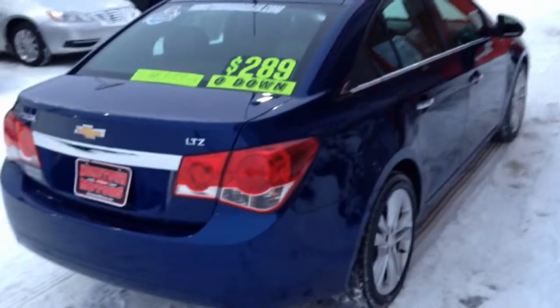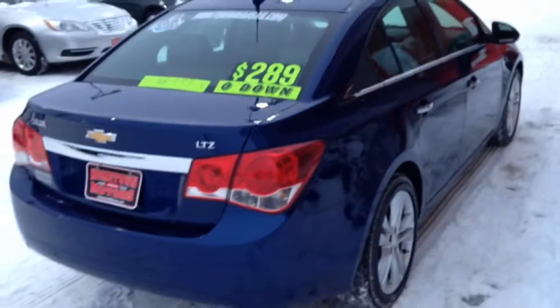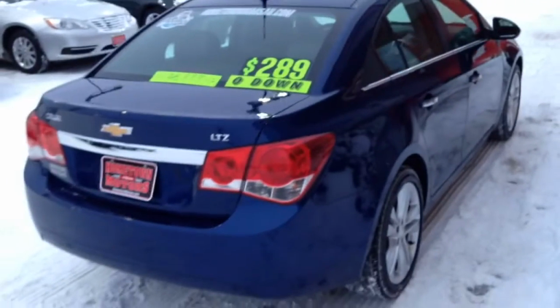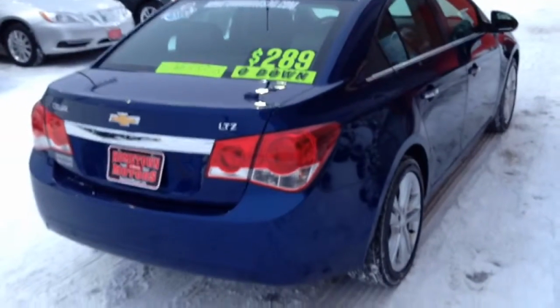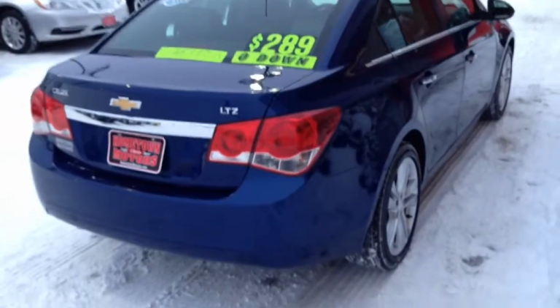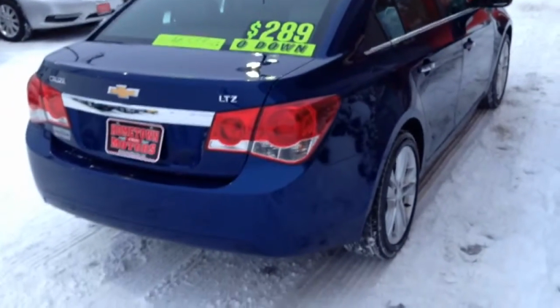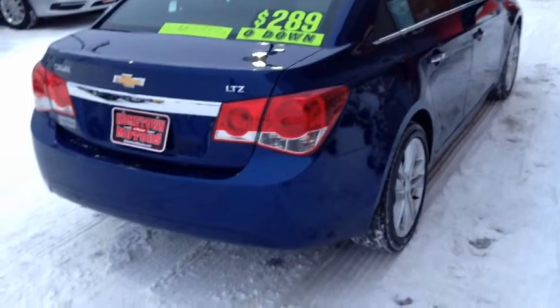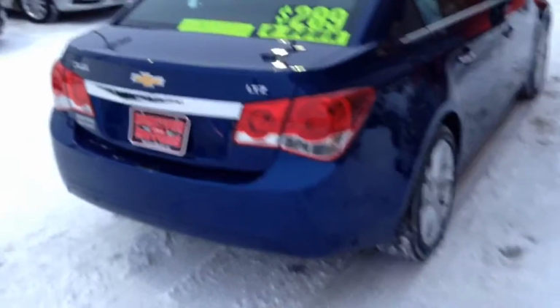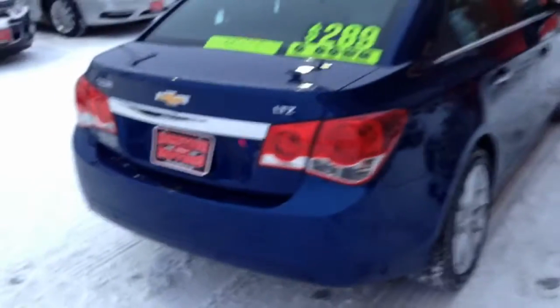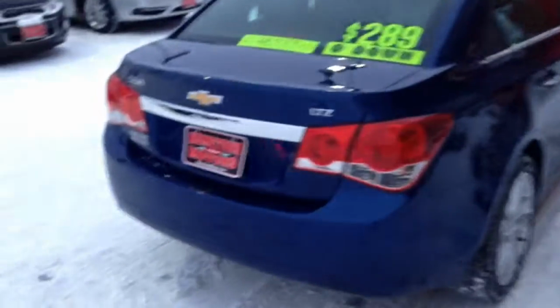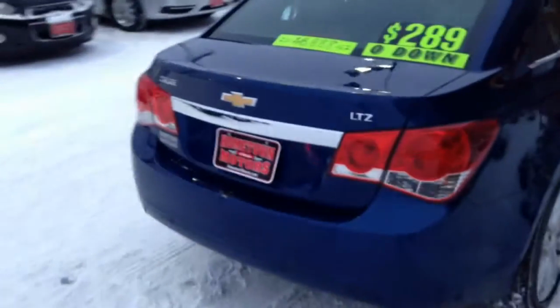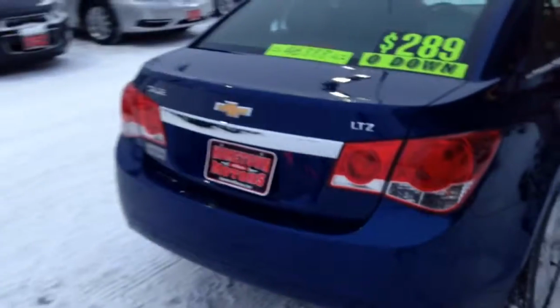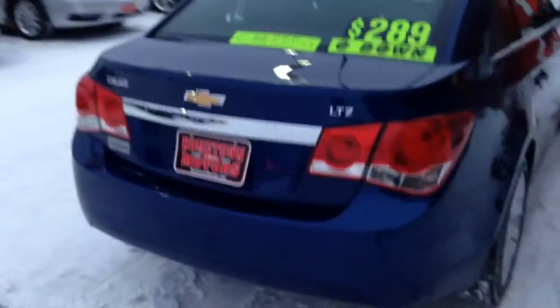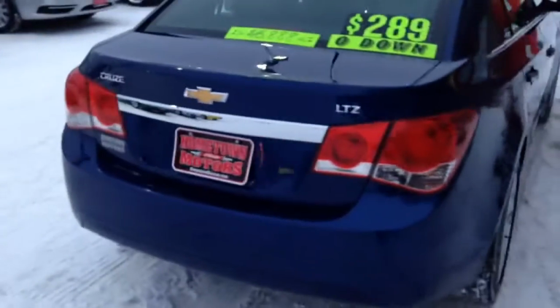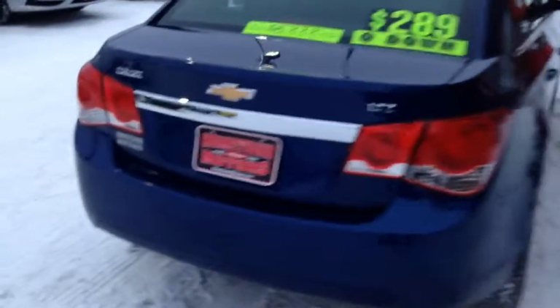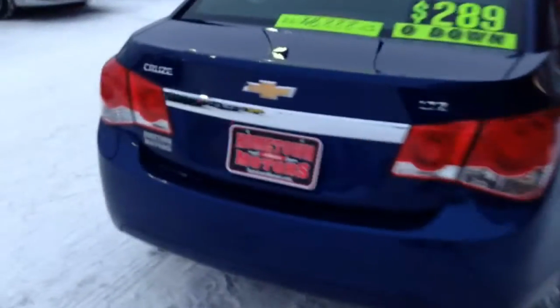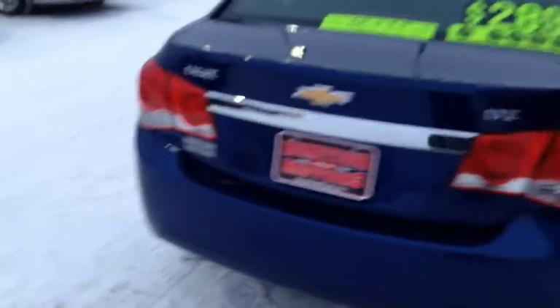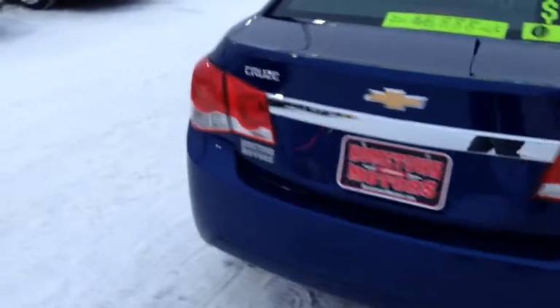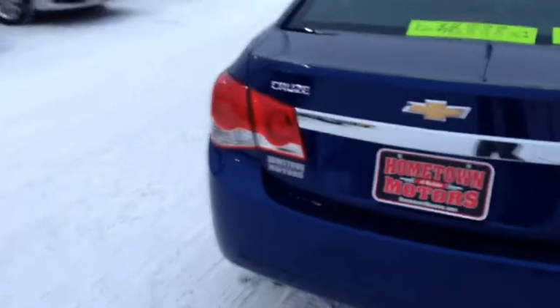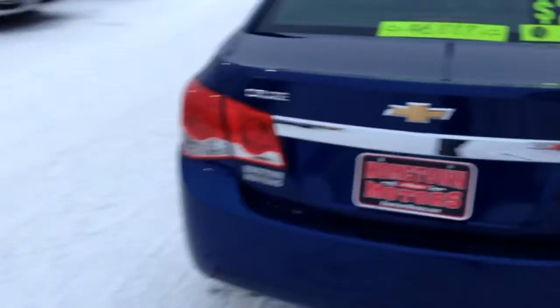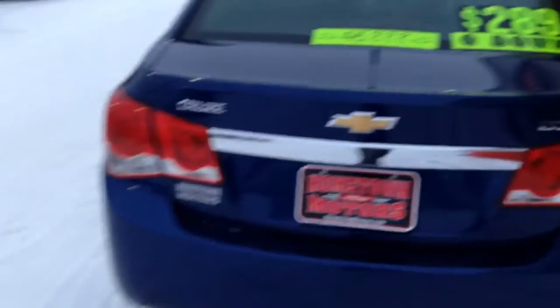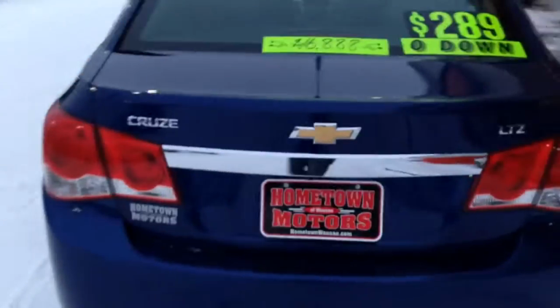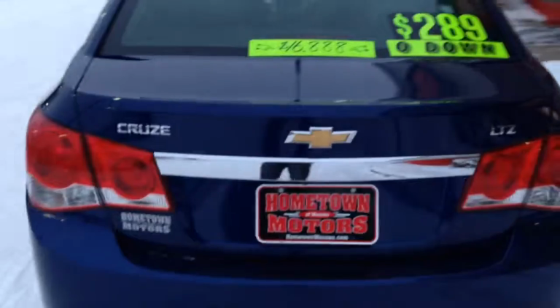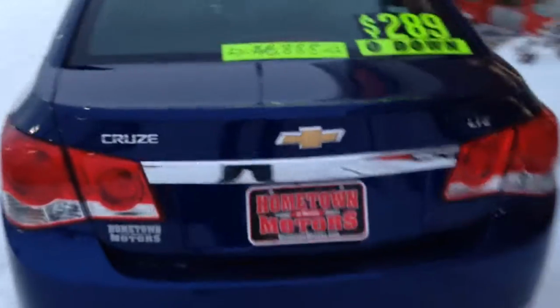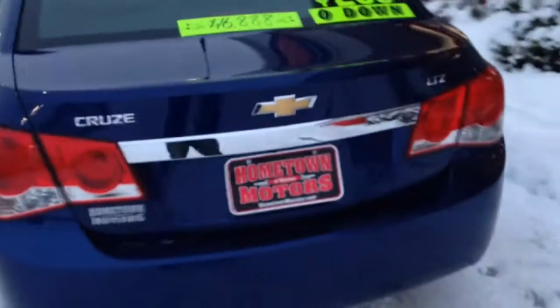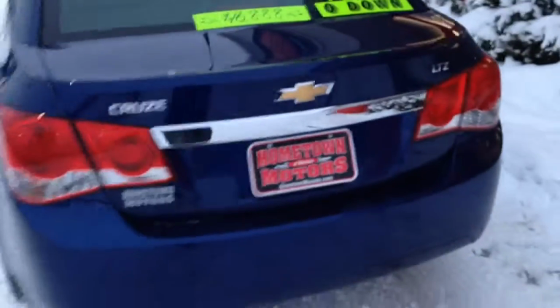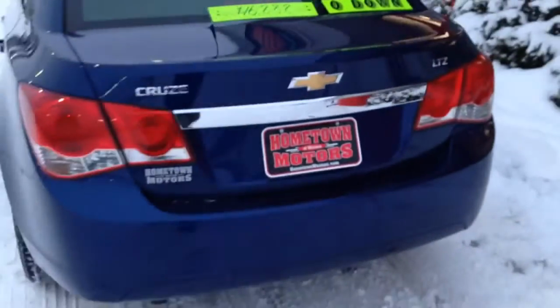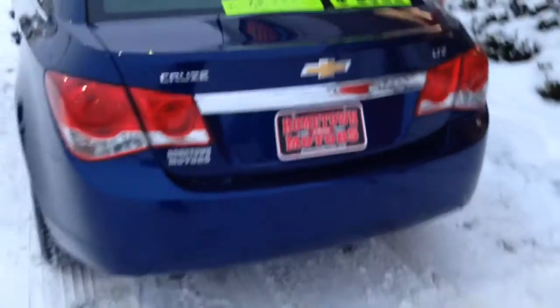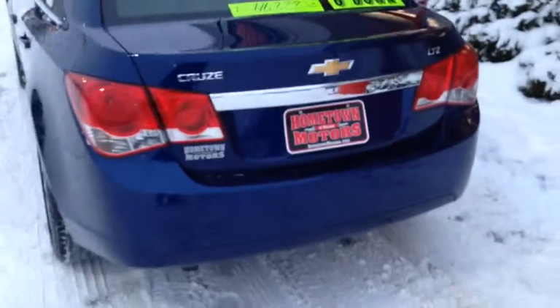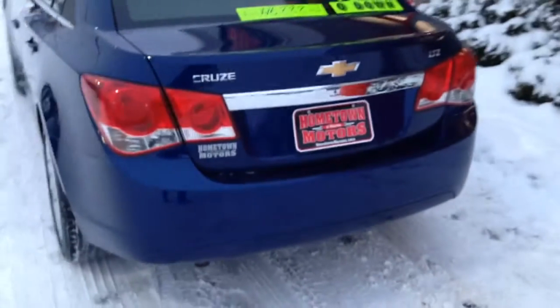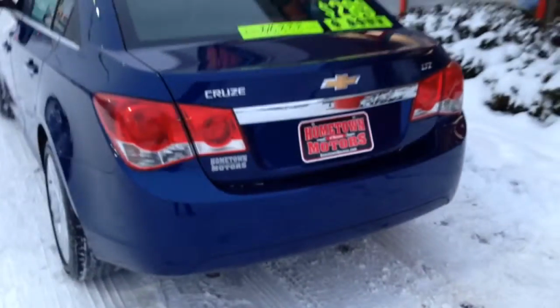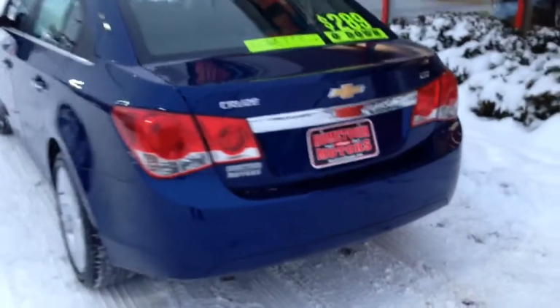This is the LTZ model with a 1.4-liter turbo engine, 4-cylinder — great gas mileage.